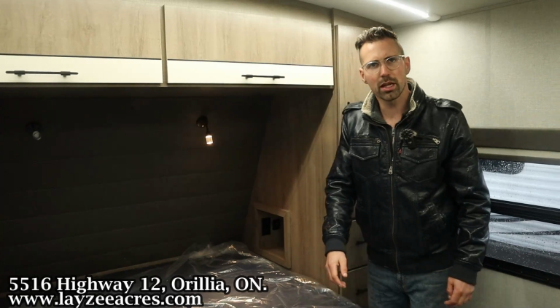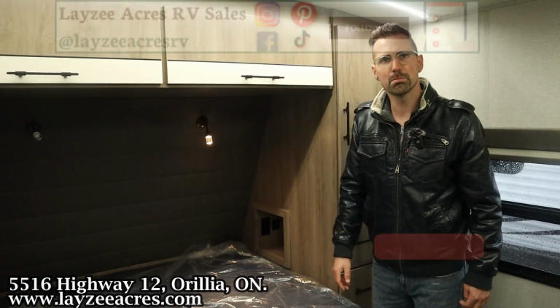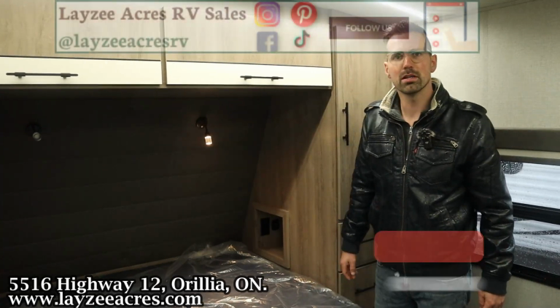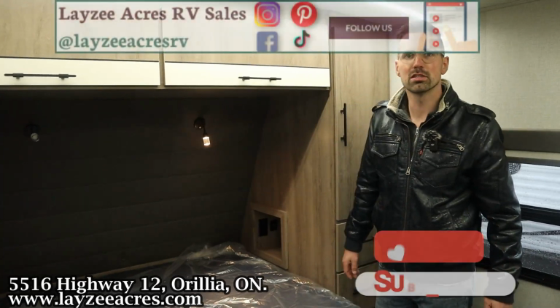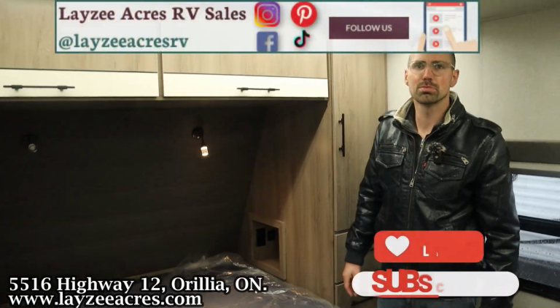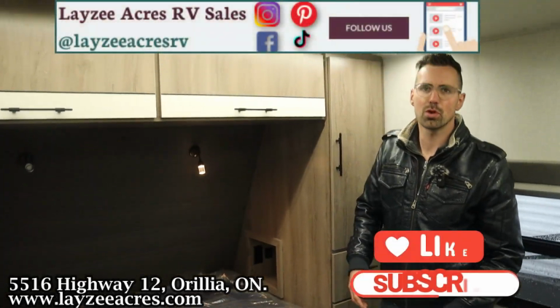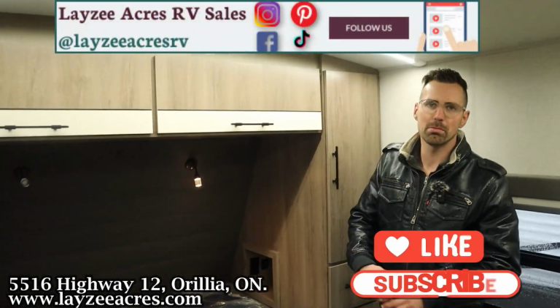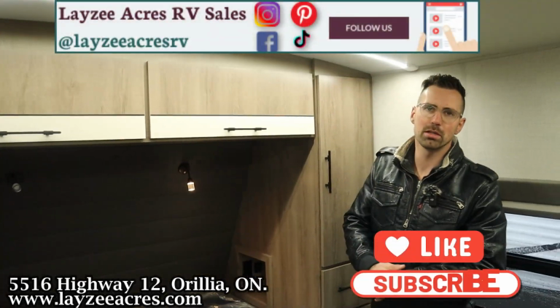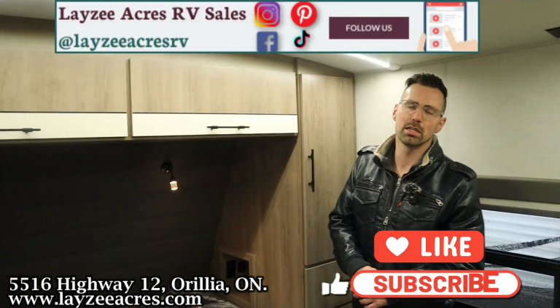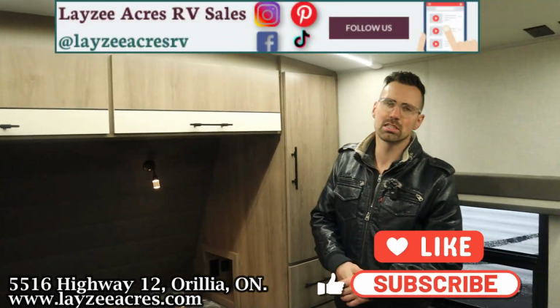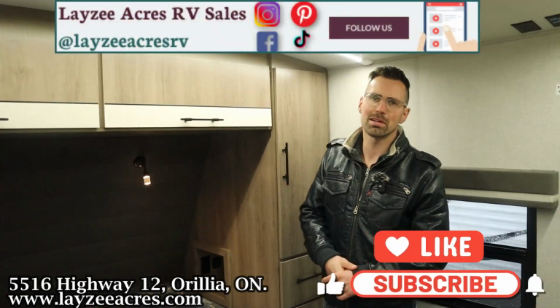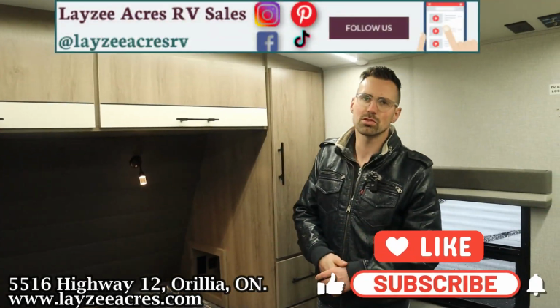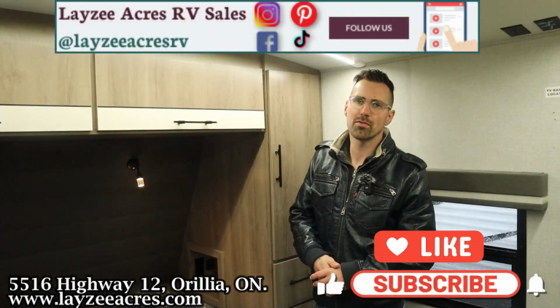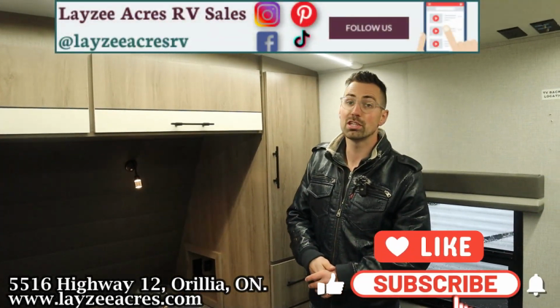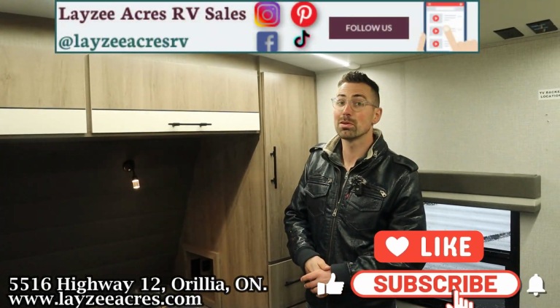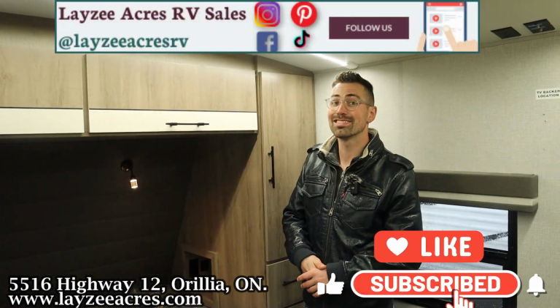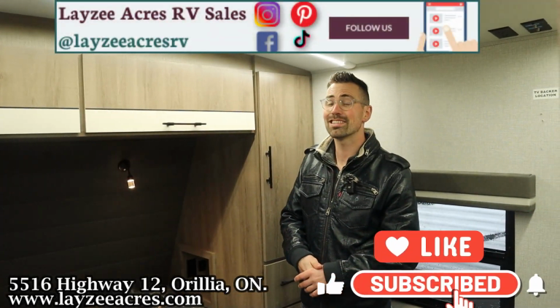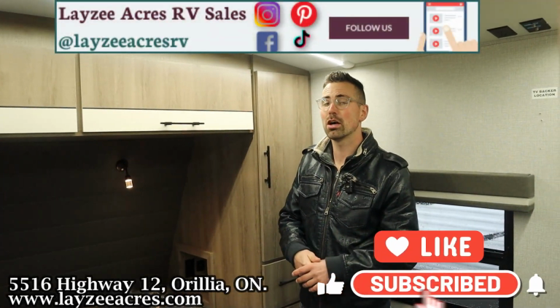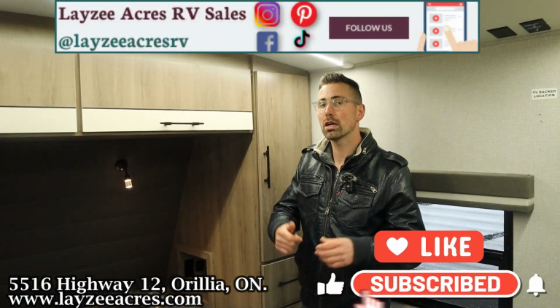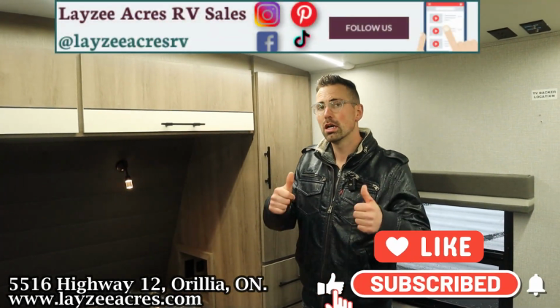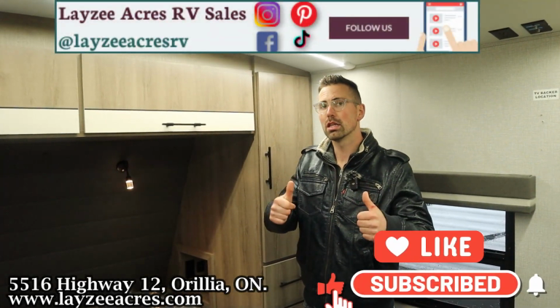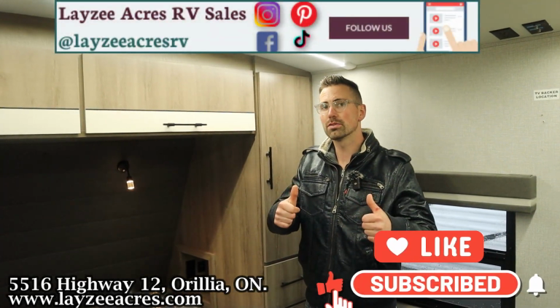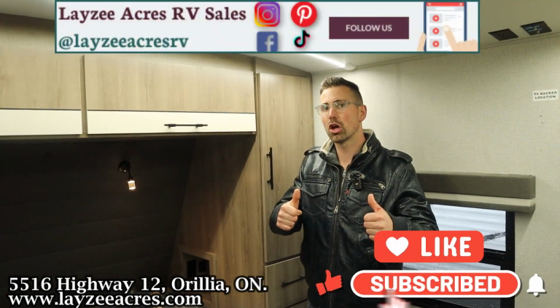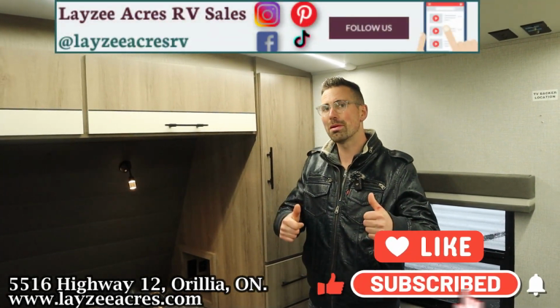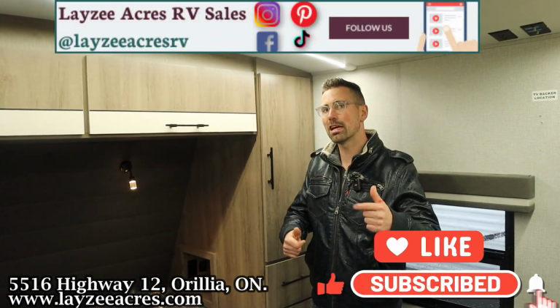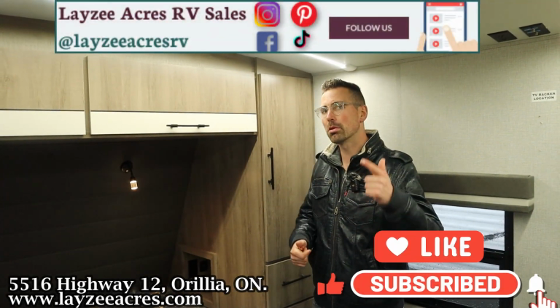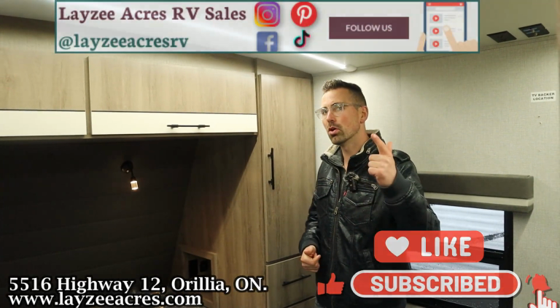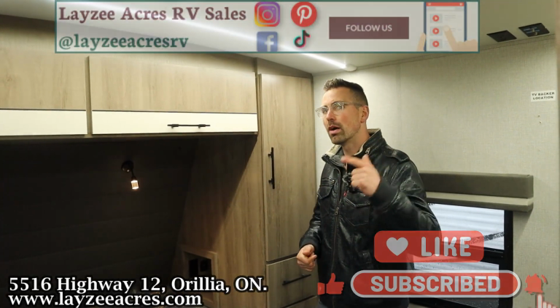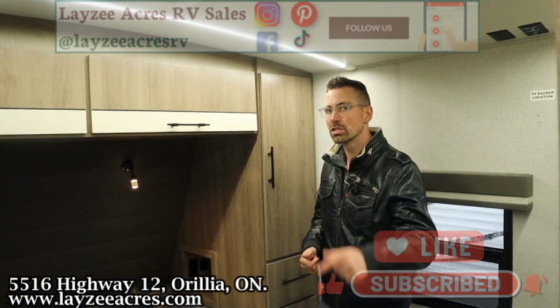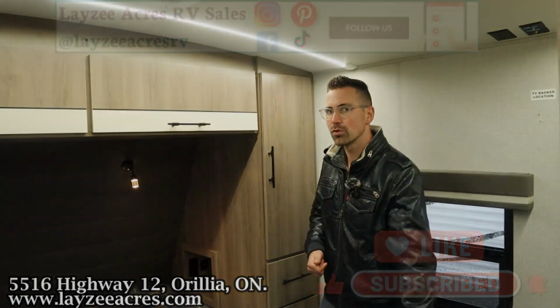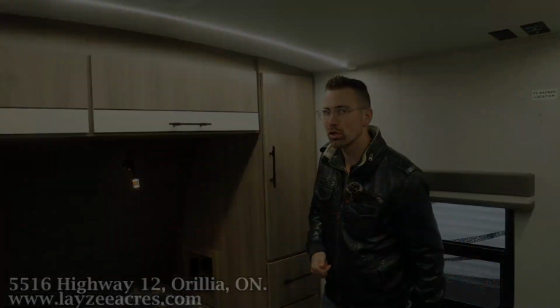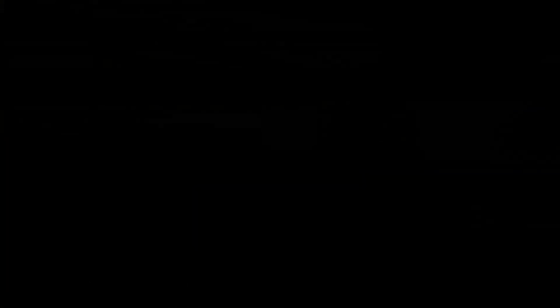Hit the like button, hit the subscribe button. Hit us up on Instagram, Facebook, and TikTok. Leave us a comment down below and have yourself a good day.